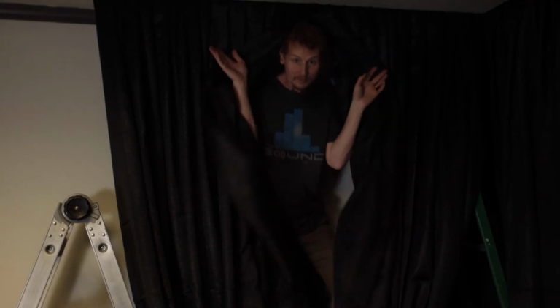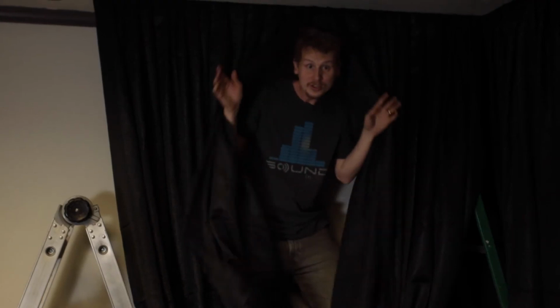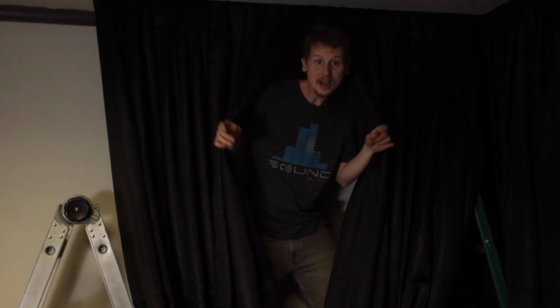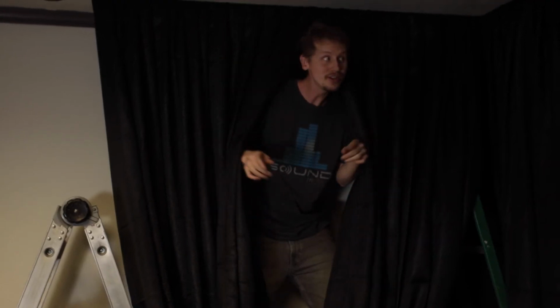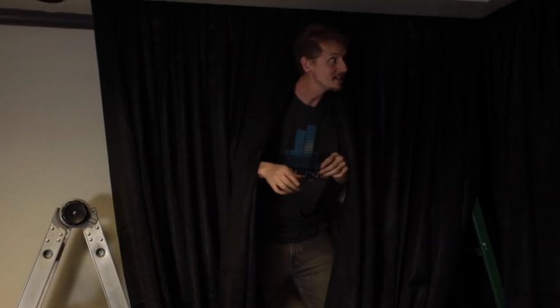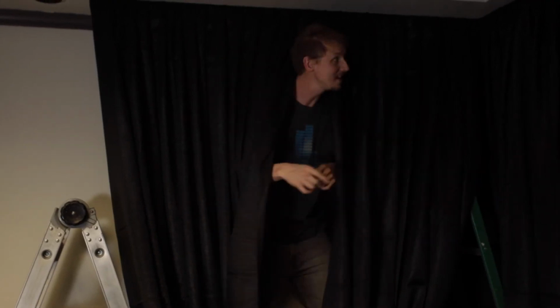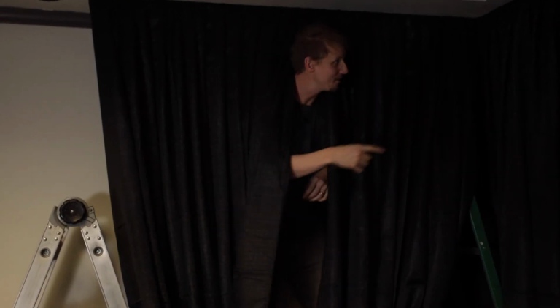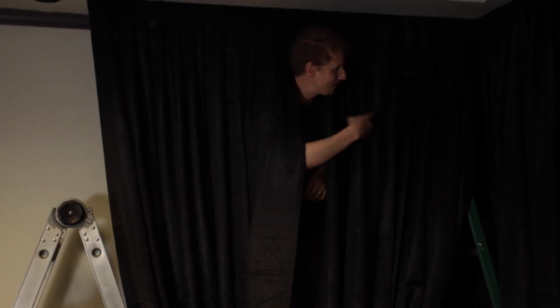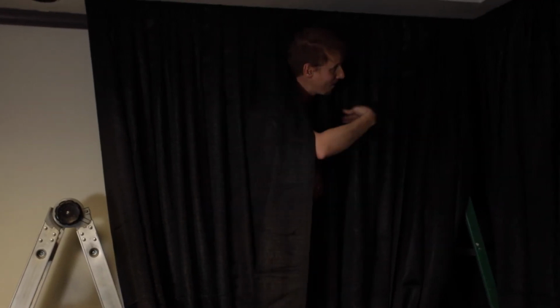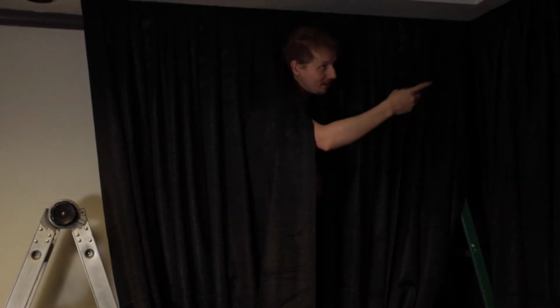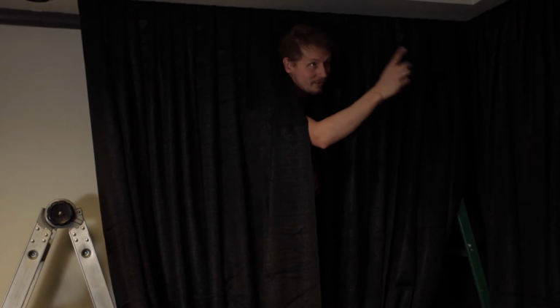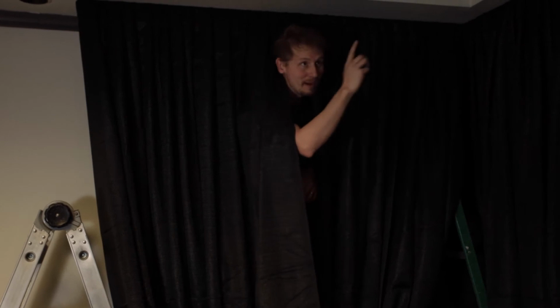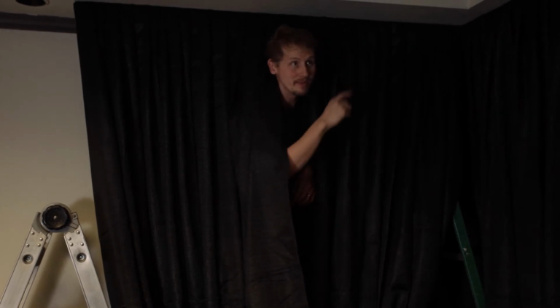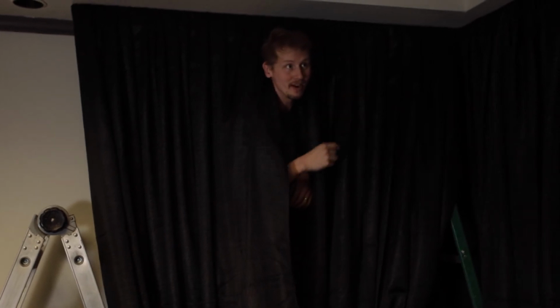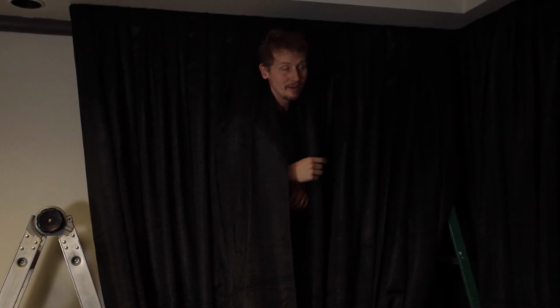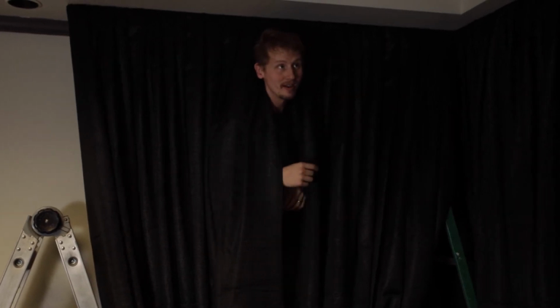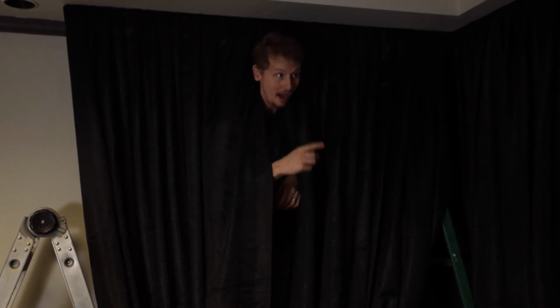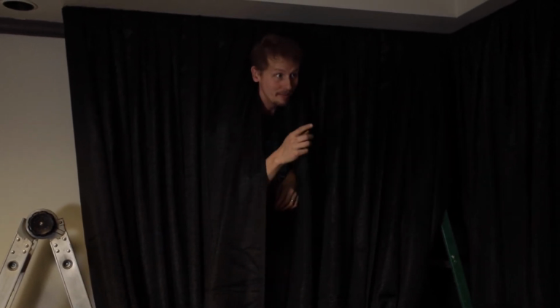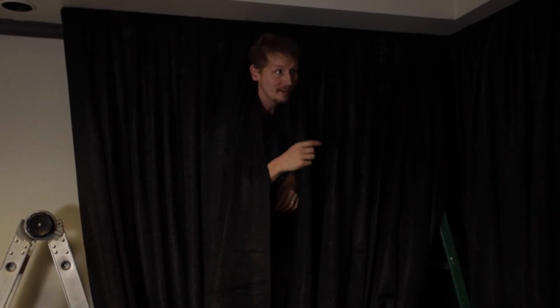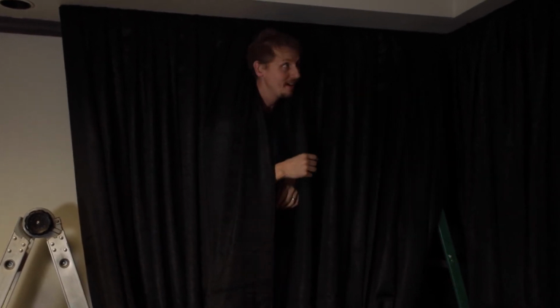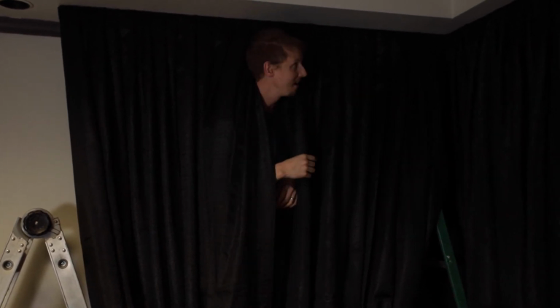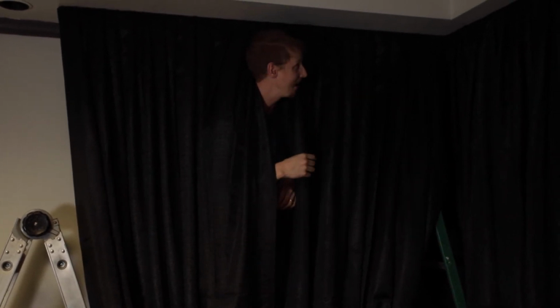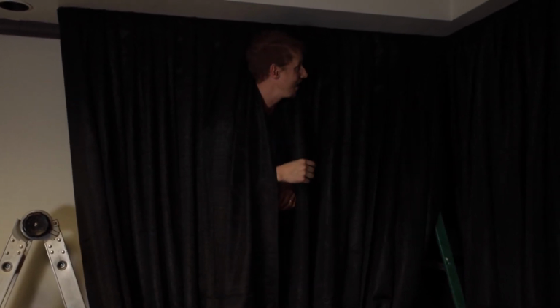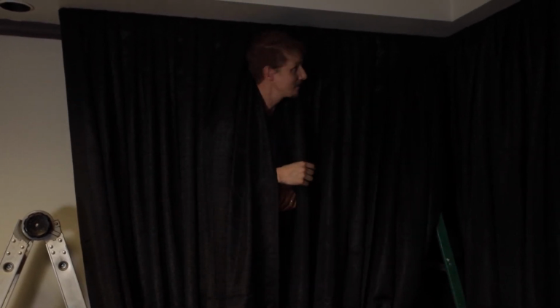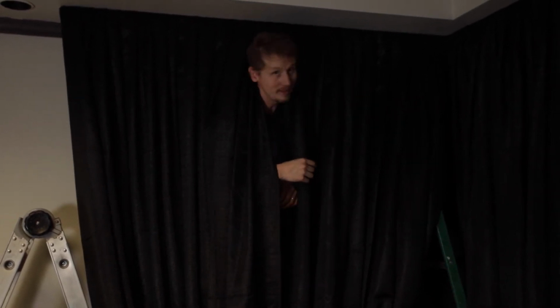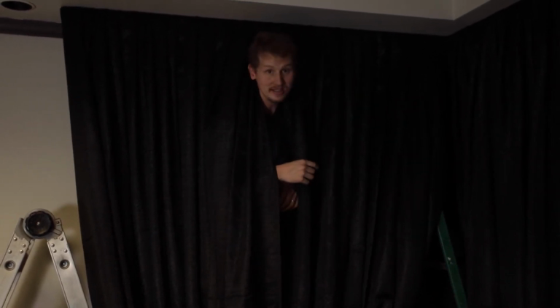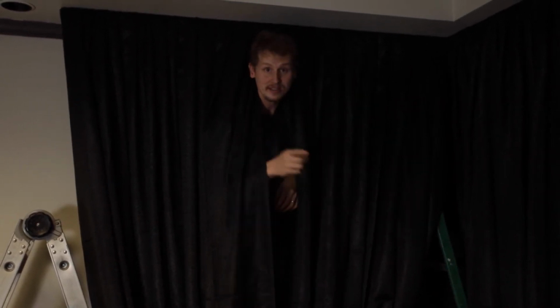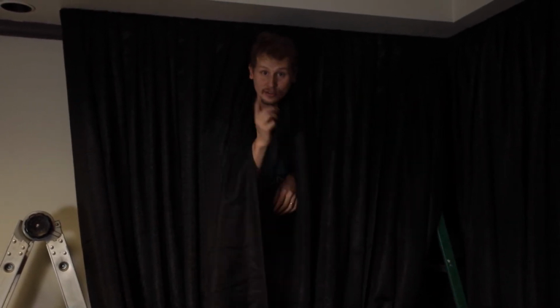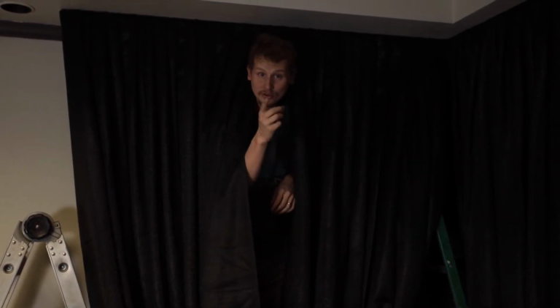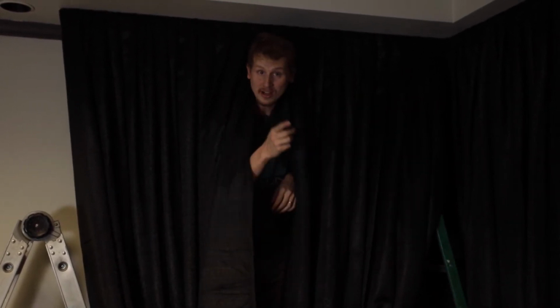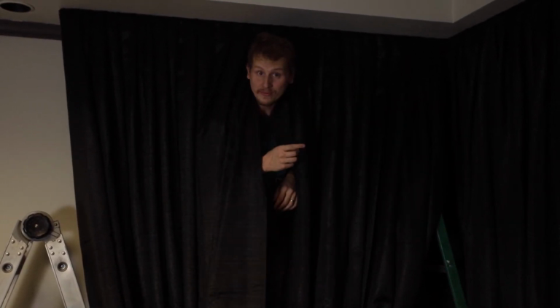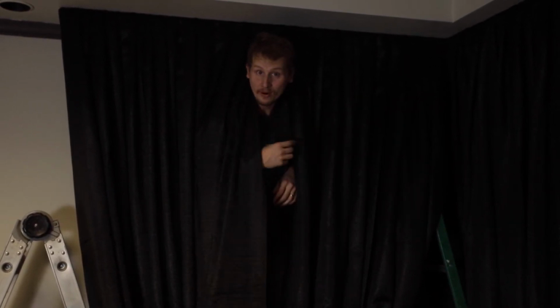As you can see, we've got all of the pipe and drape up, and this place is transformed.